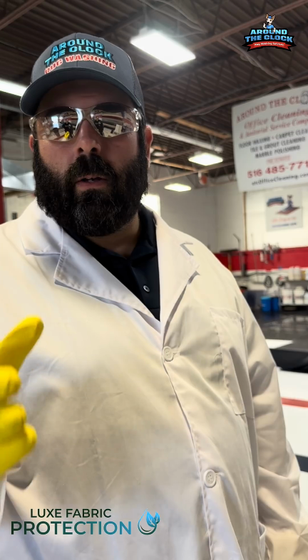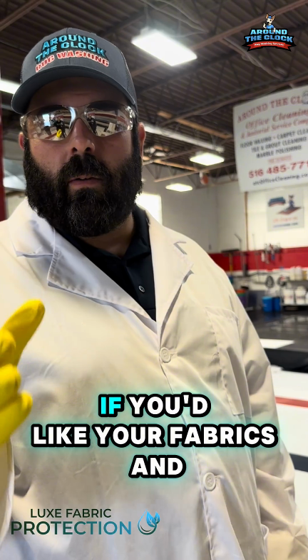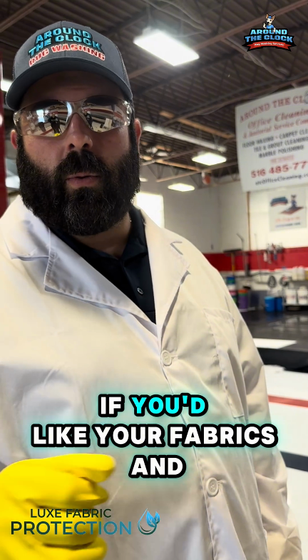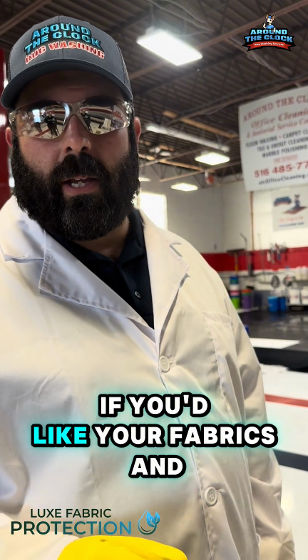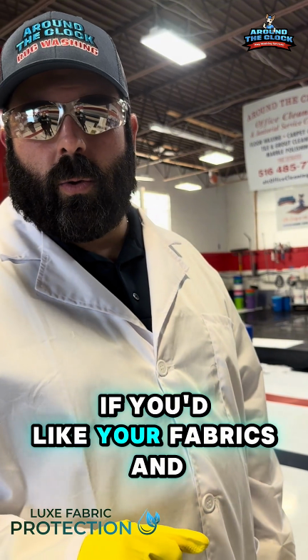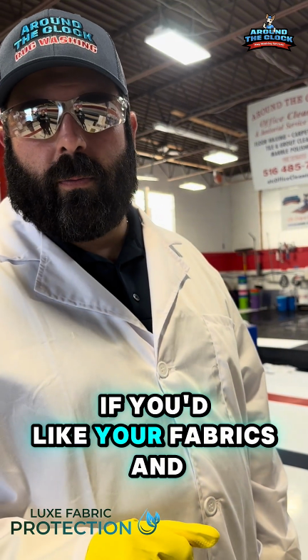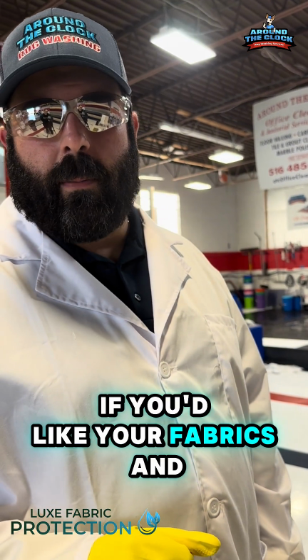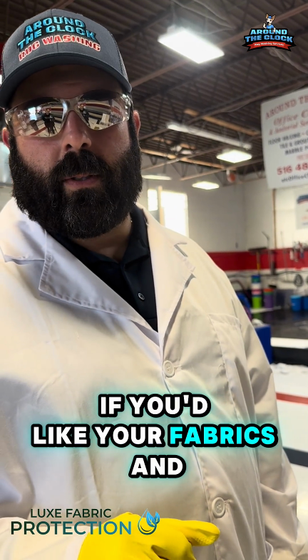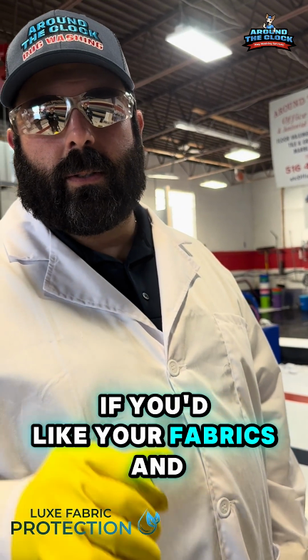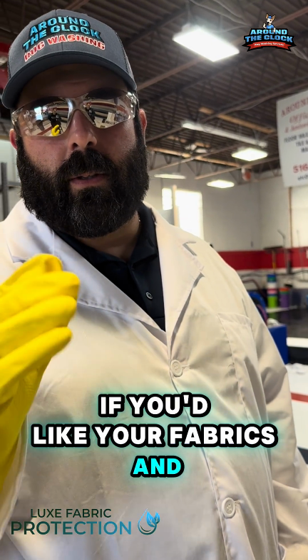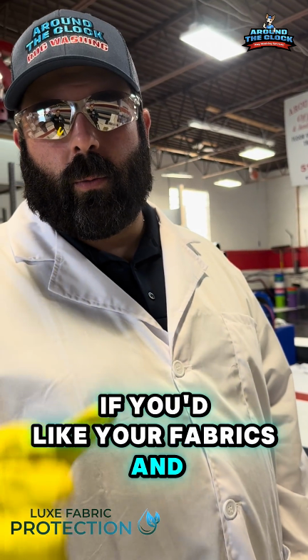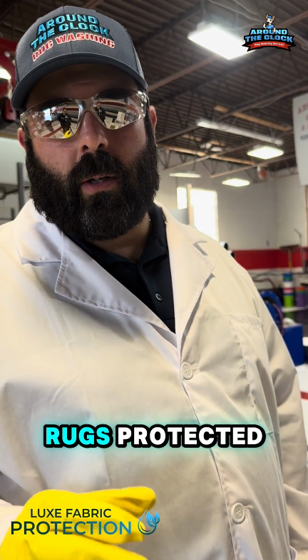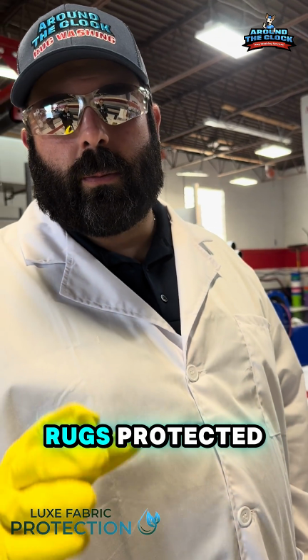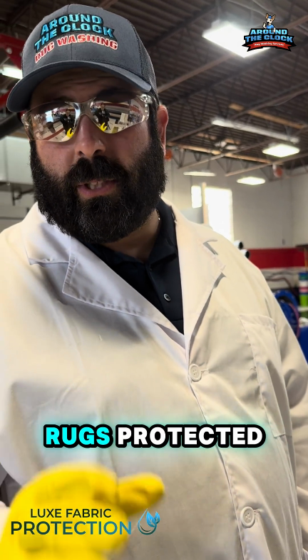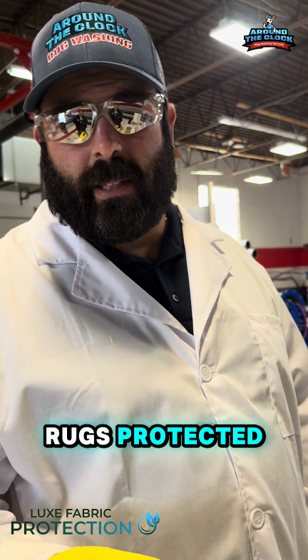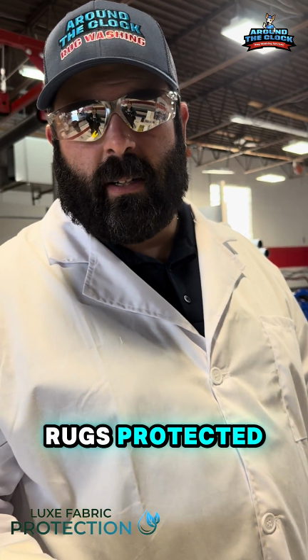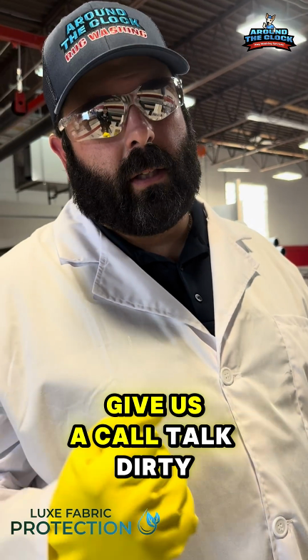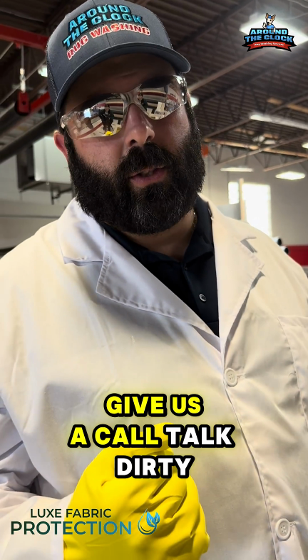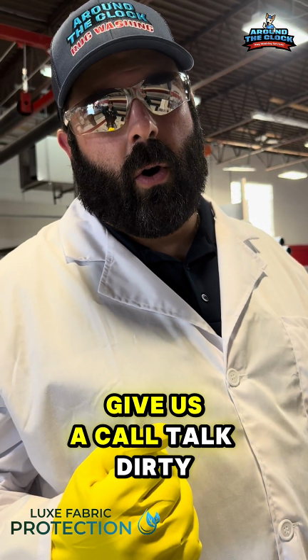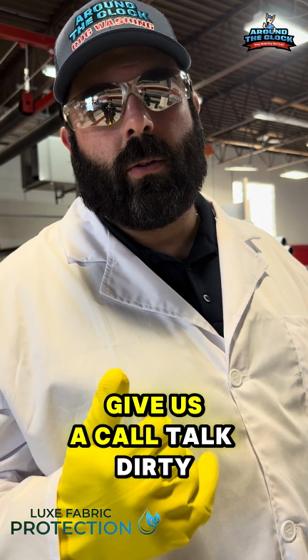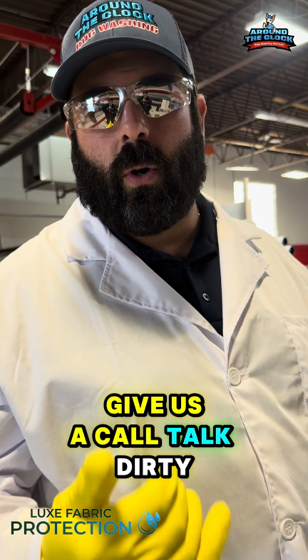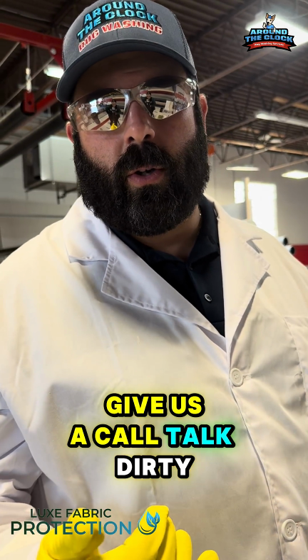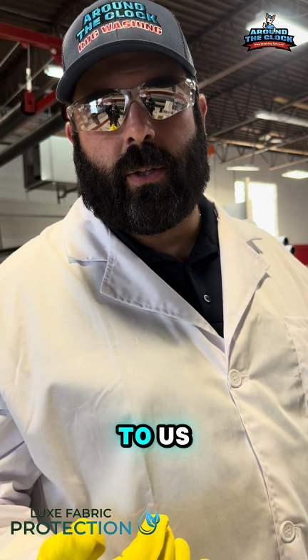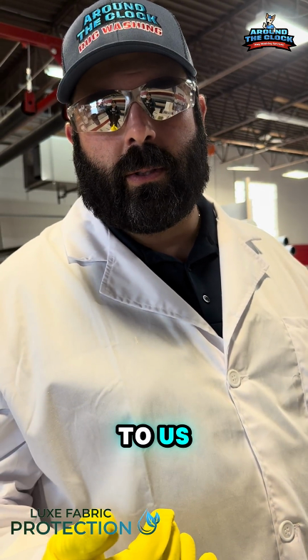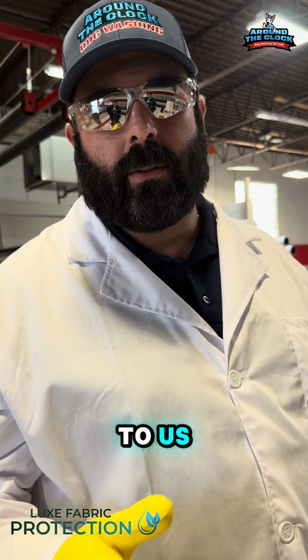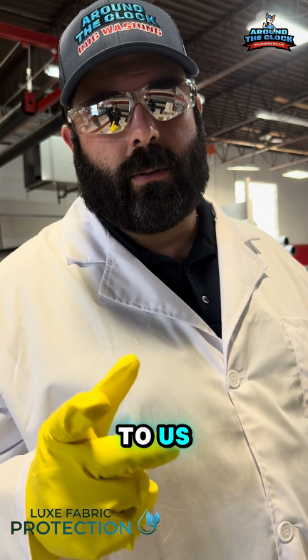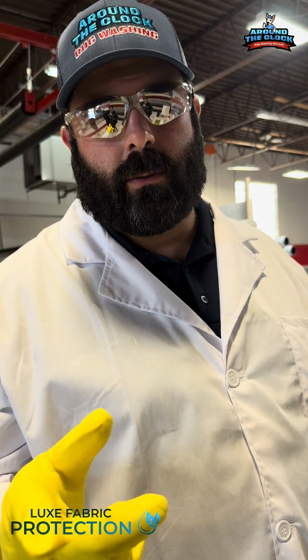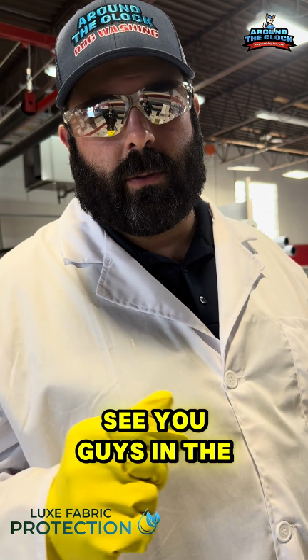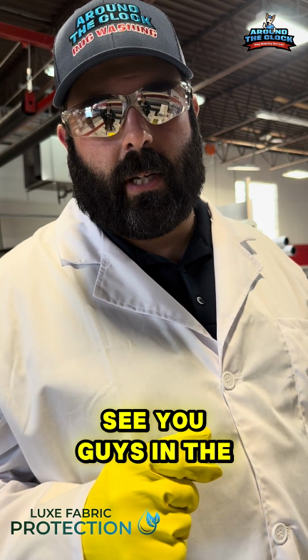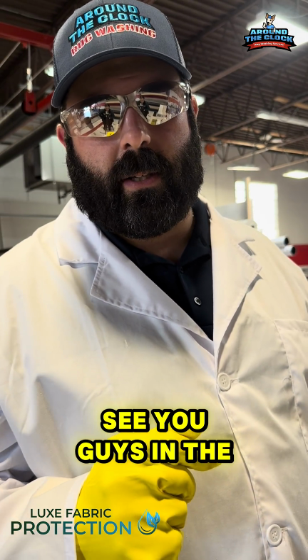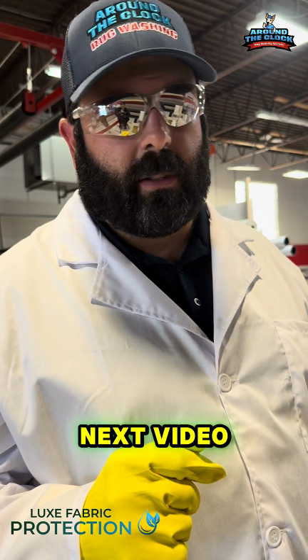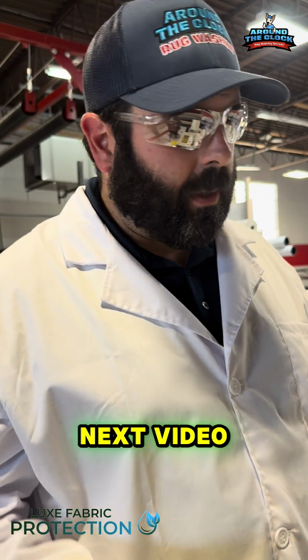If you'd like your fabrics and rugs protected, give us a call. Talk dirty to us. See you guys in the next video.